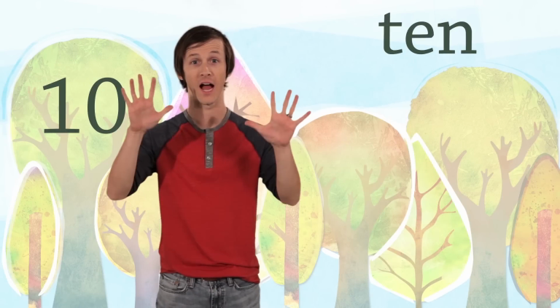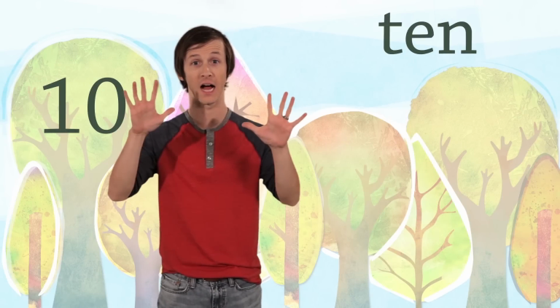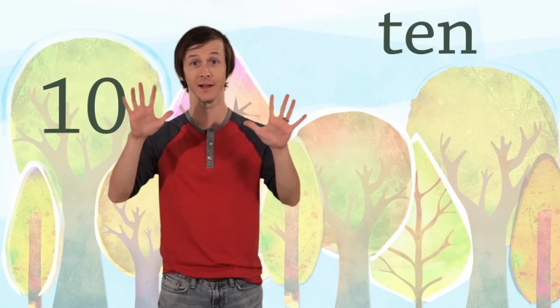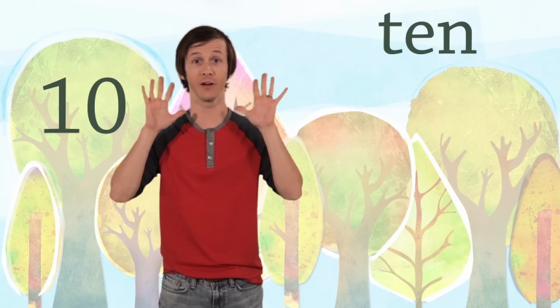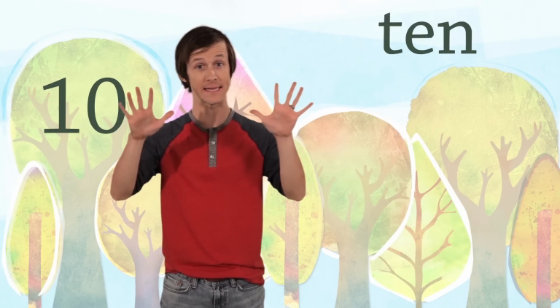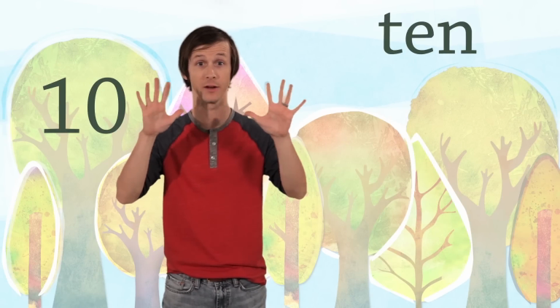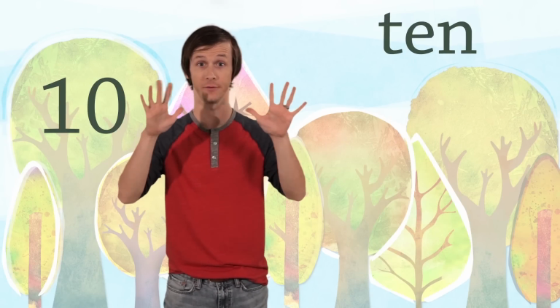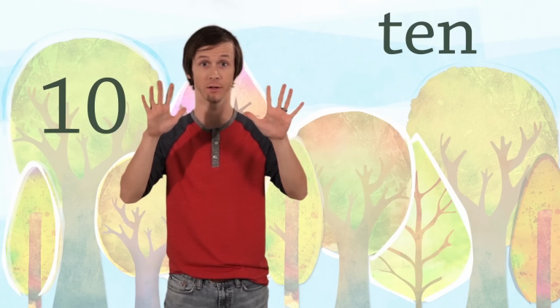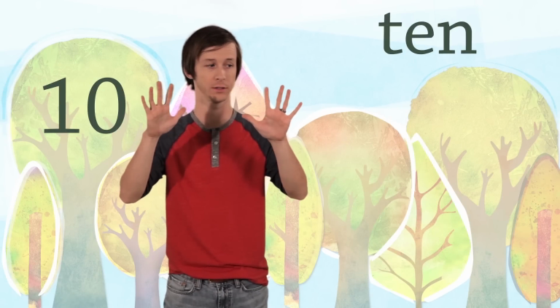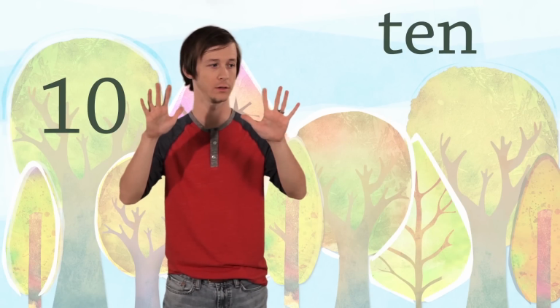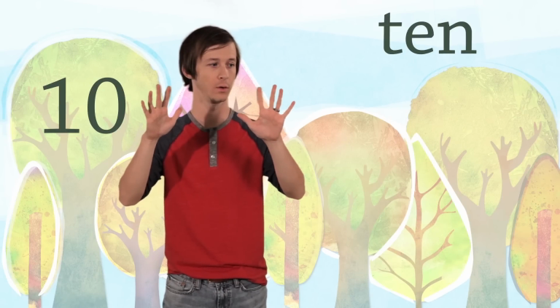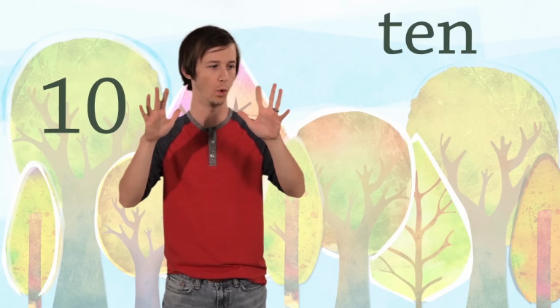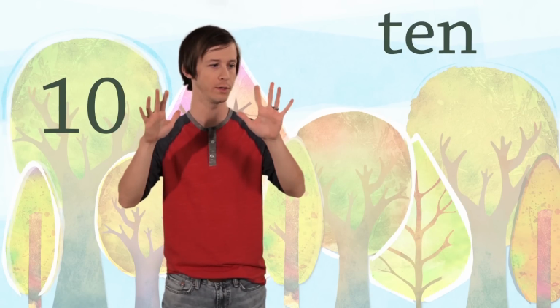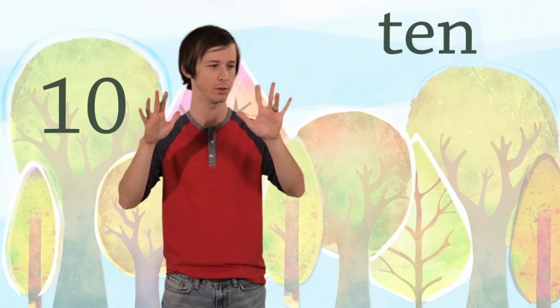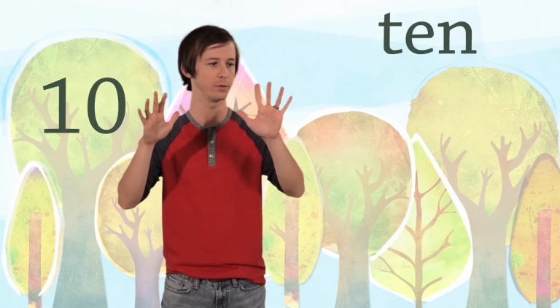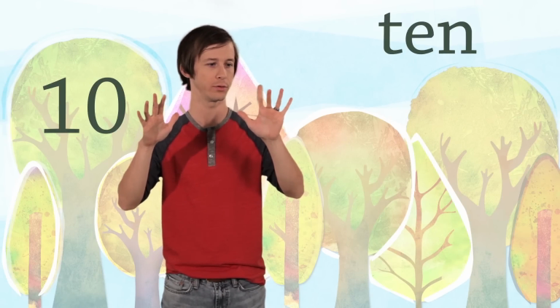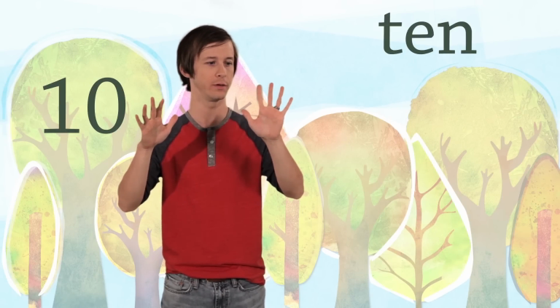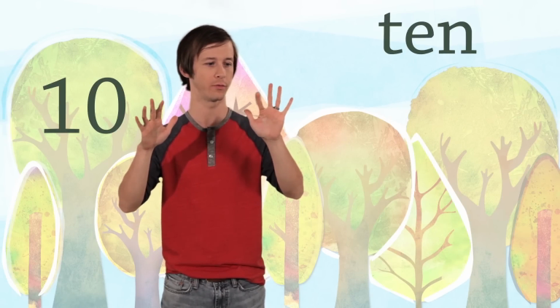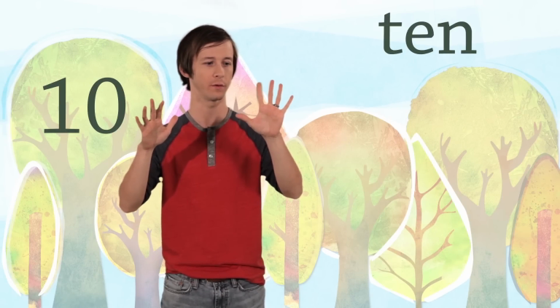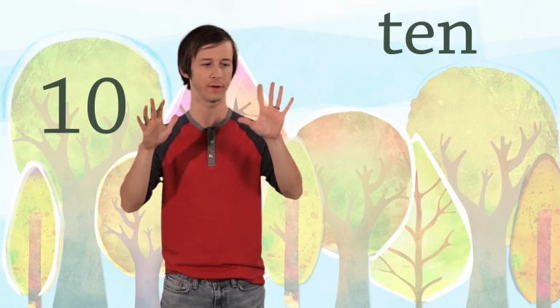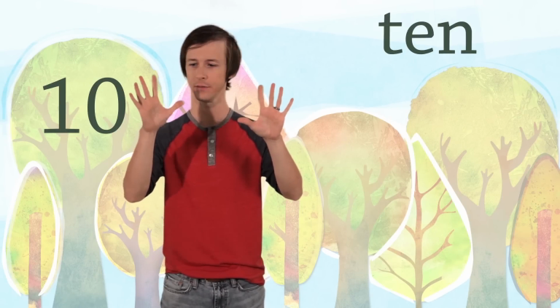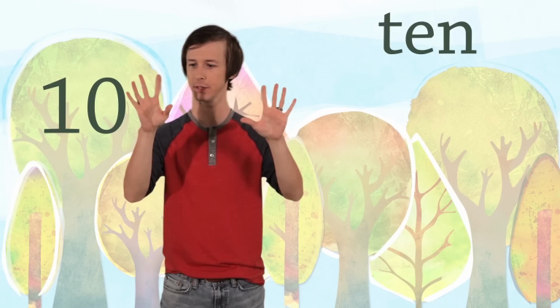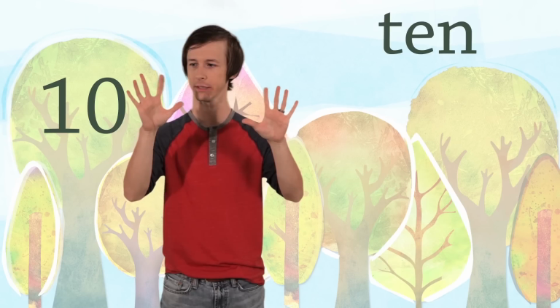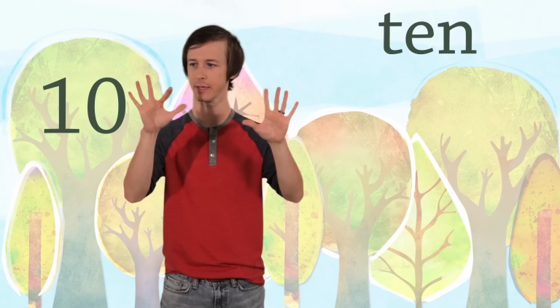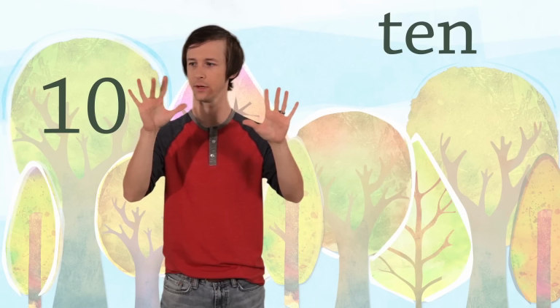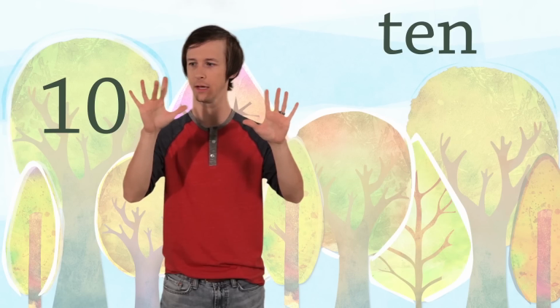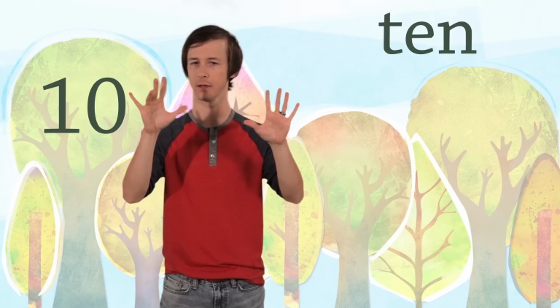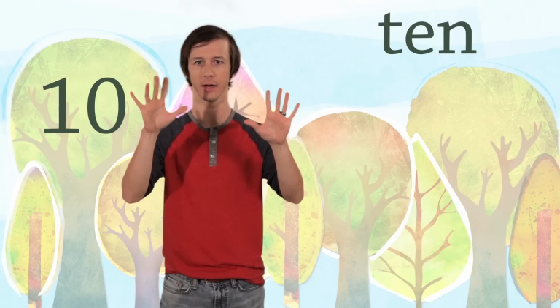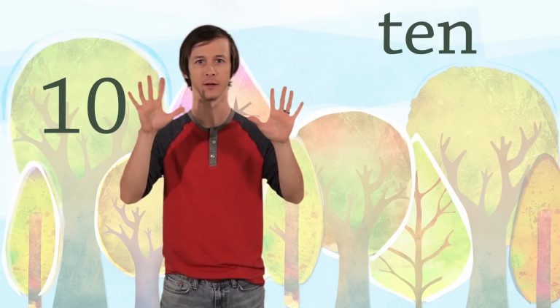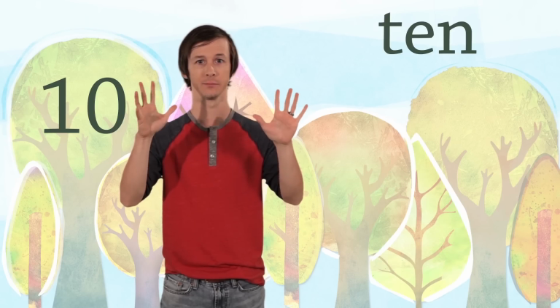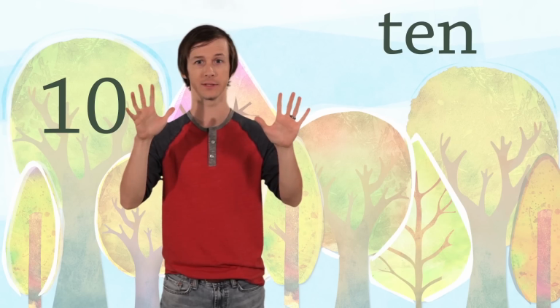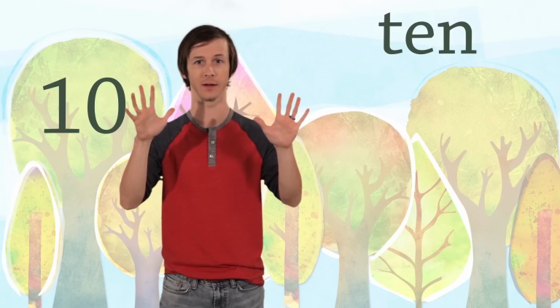I have ten fingers. One, two, three, four, five, six, seven, eight, nine, ten.